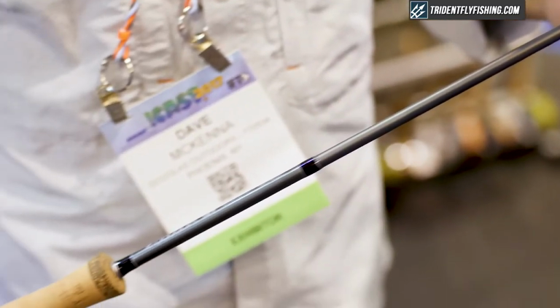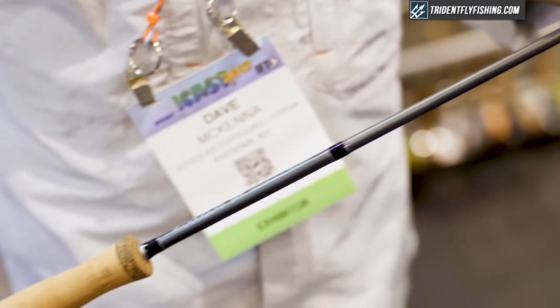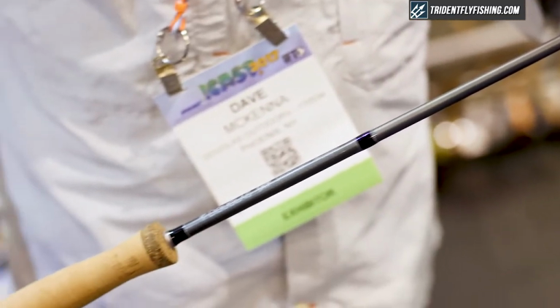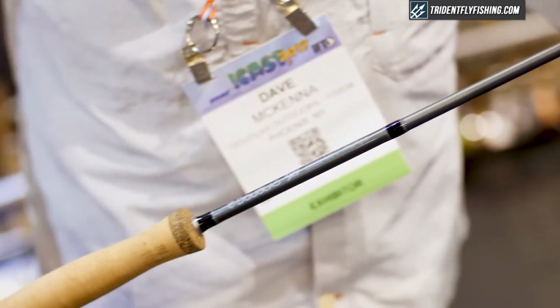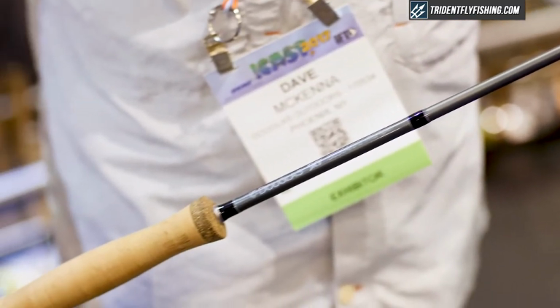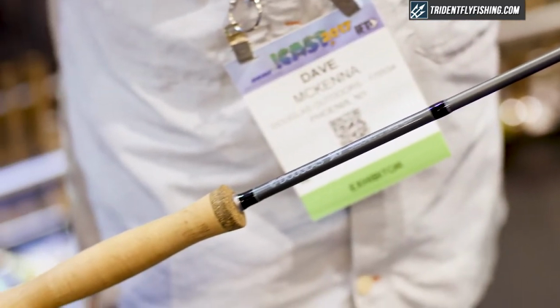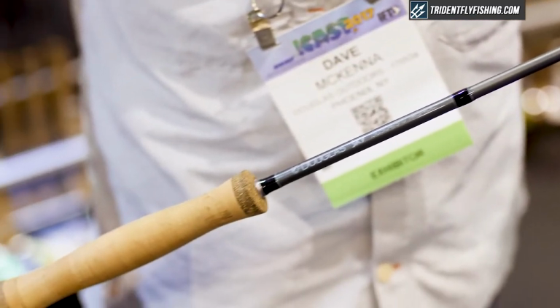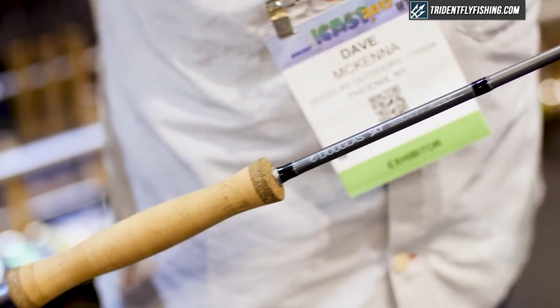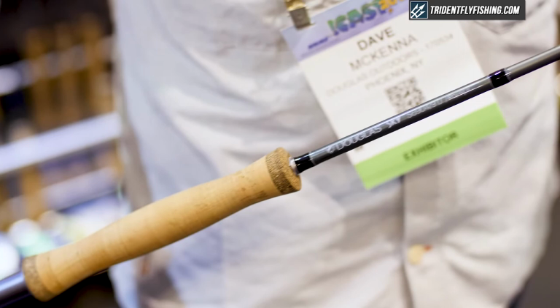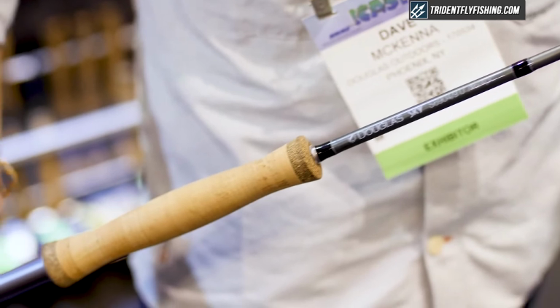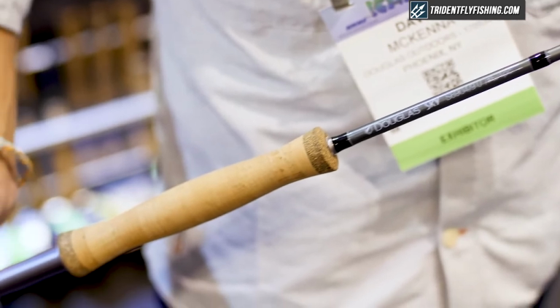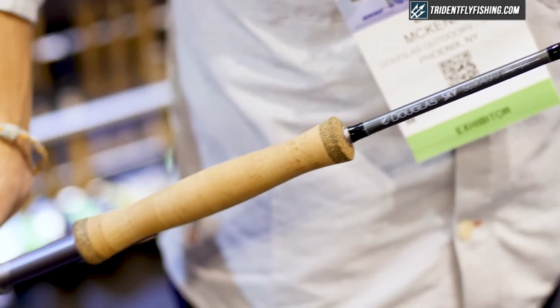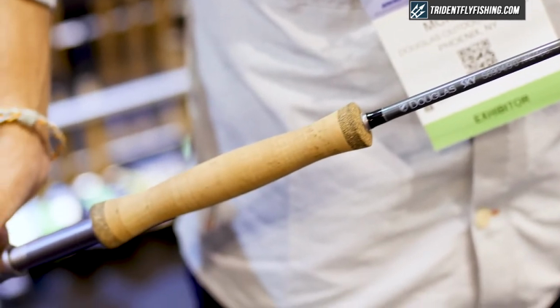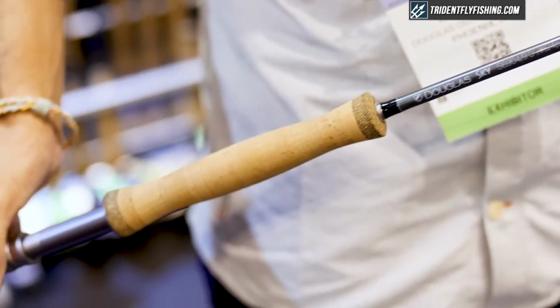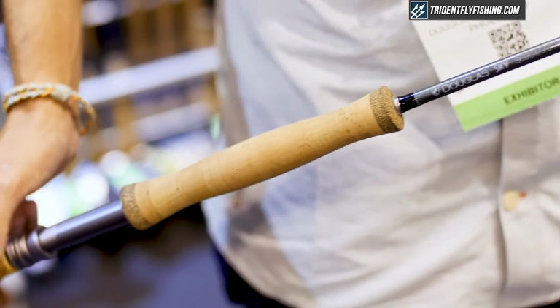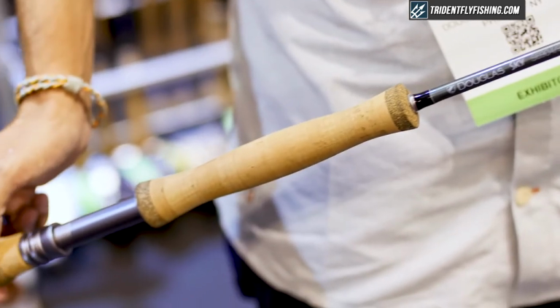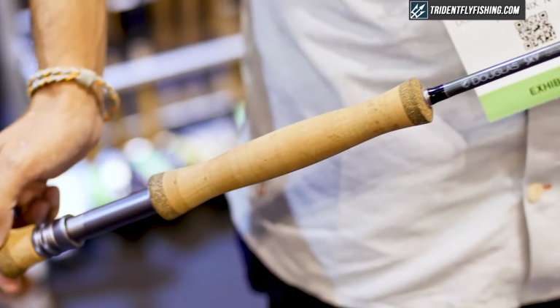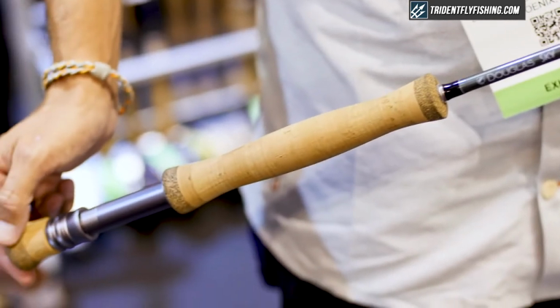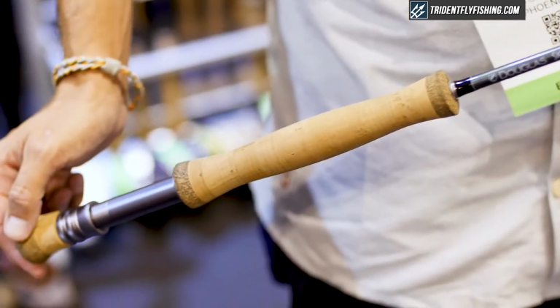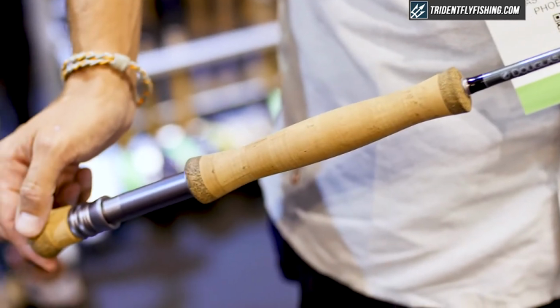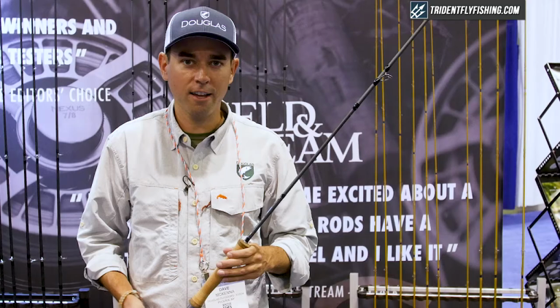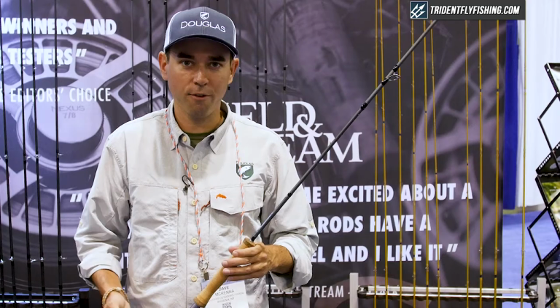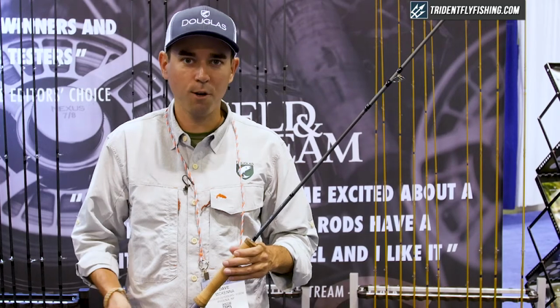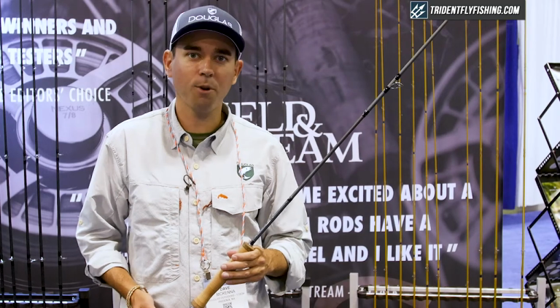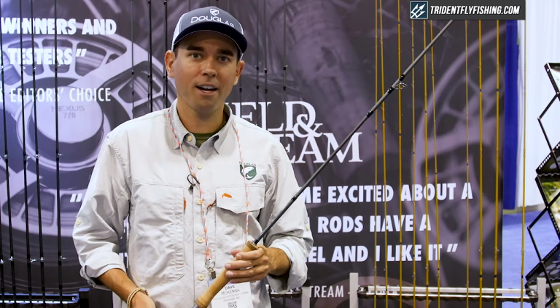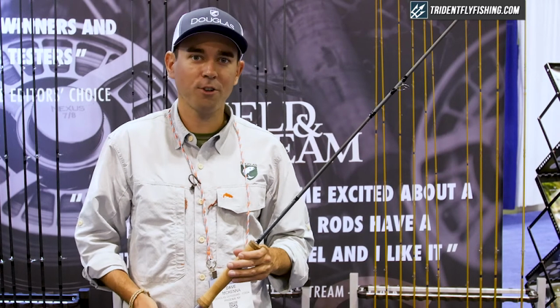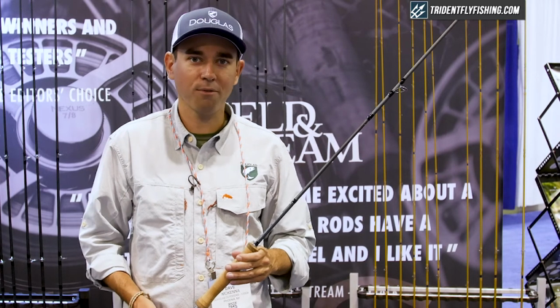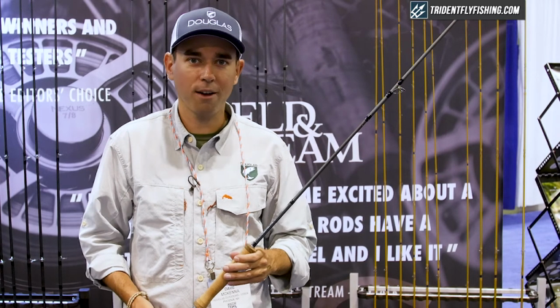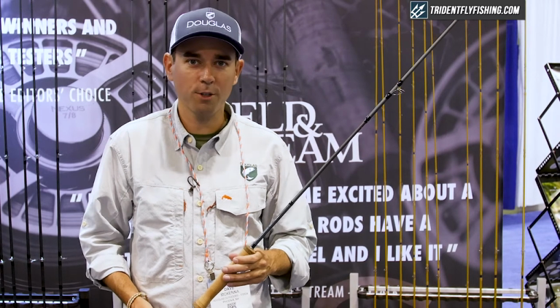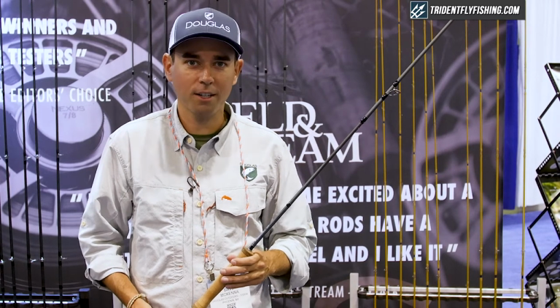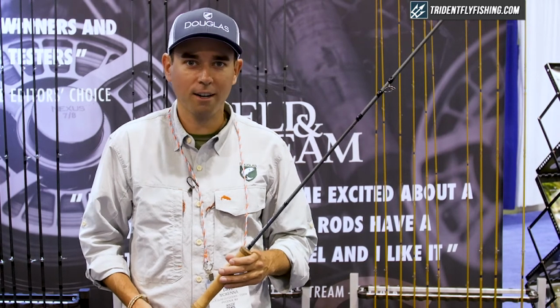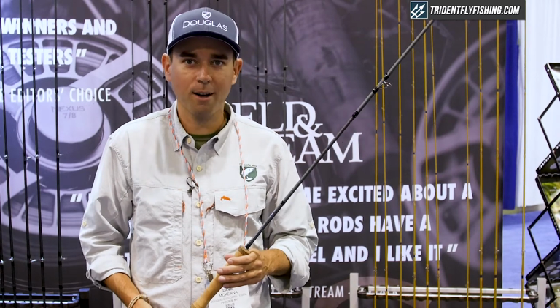Very excited to show this rod this year, and they are available at tridentflyfishing.com.